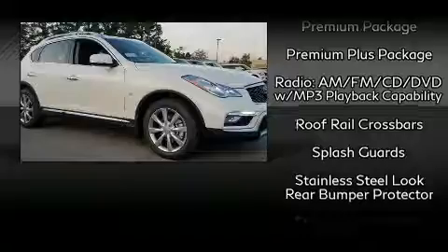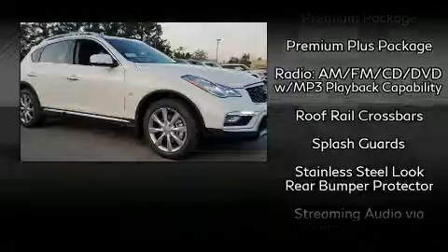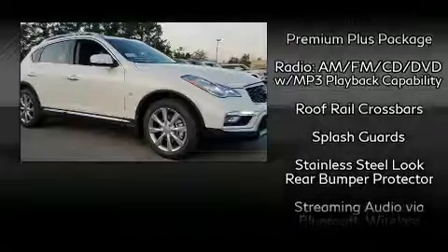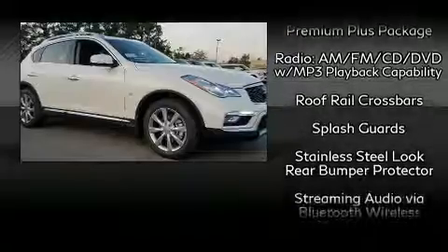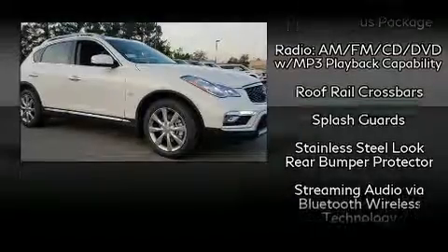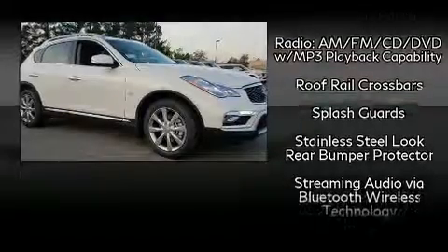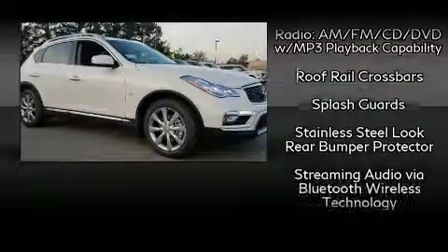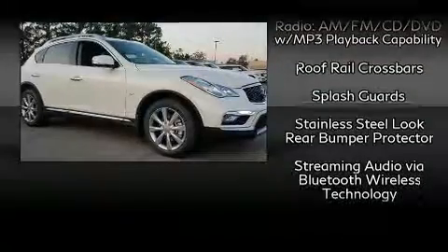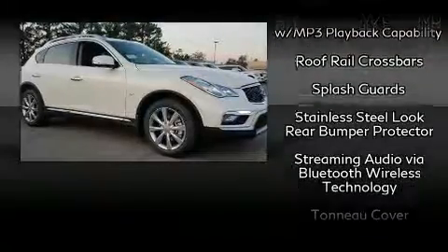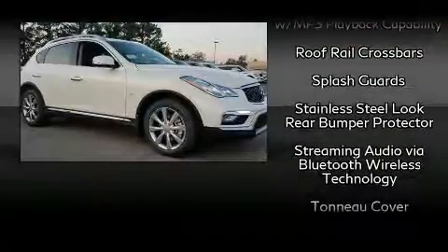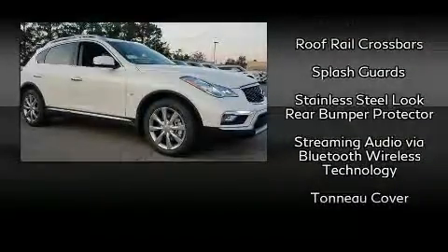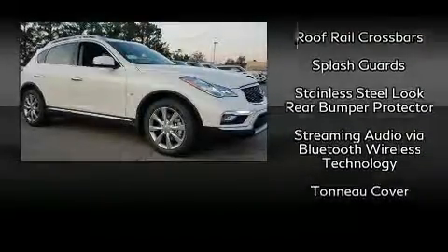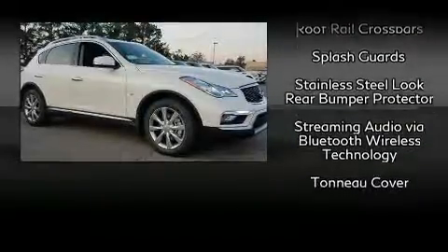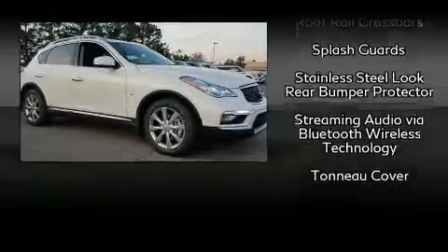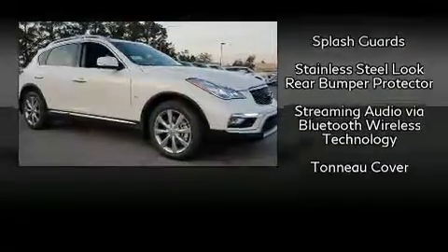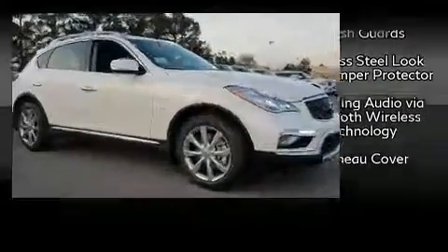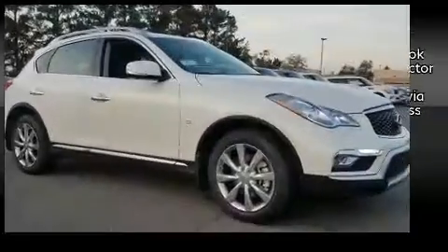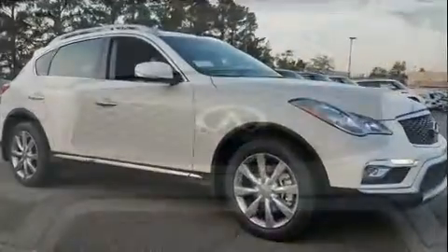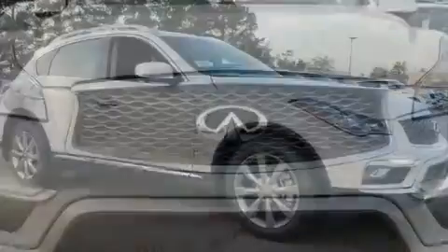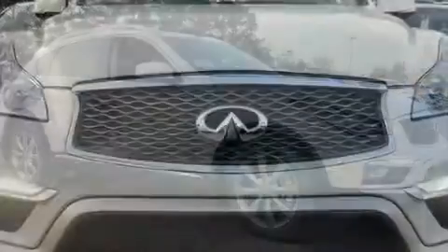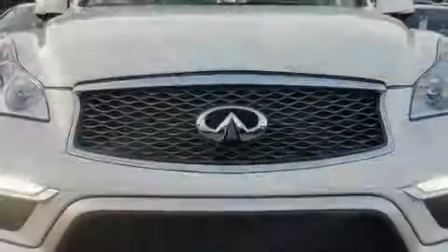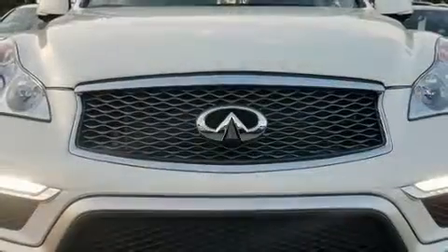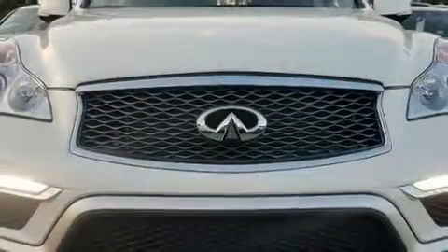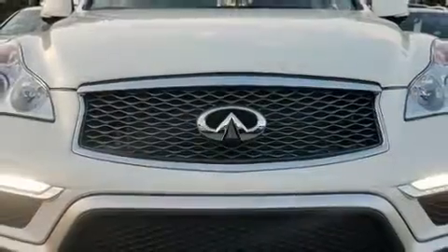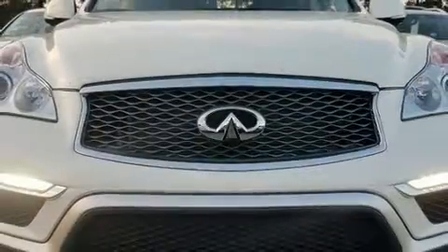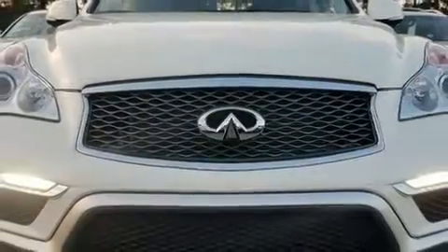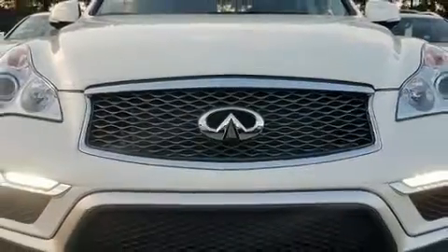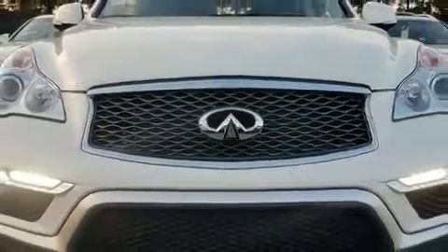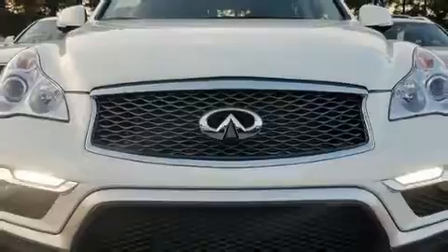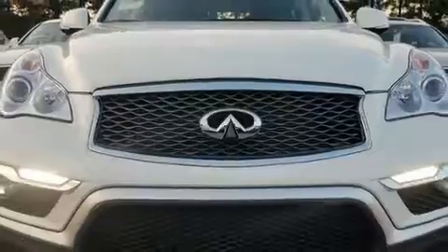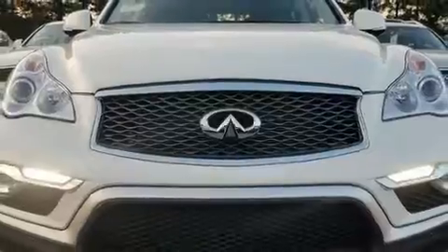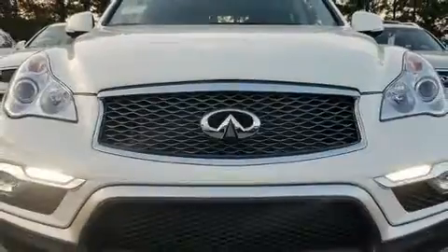Four-wheel disc brakes with ABS and electronic stability control ensure solid grip atop the road surface, no matter how challenging the driving conditions.